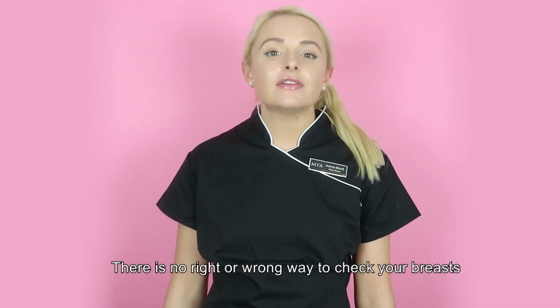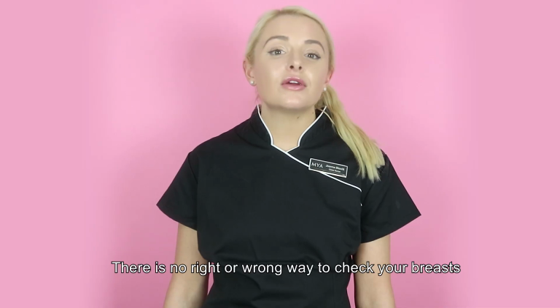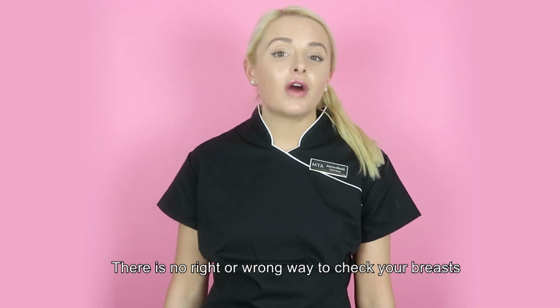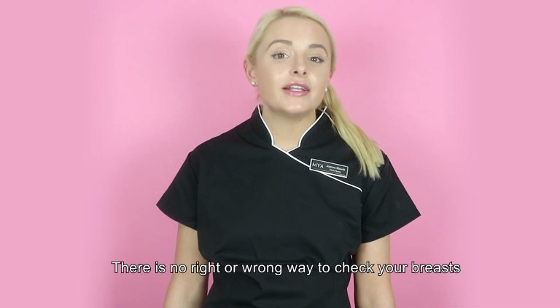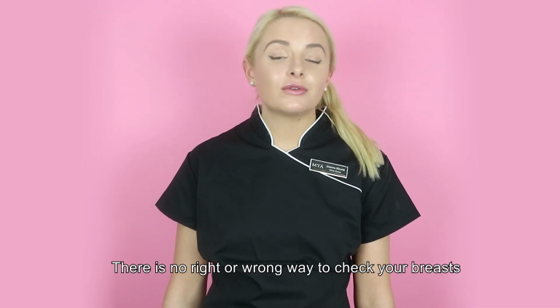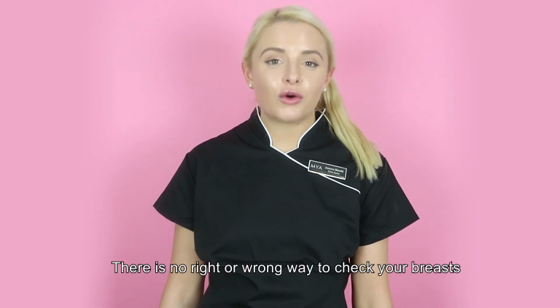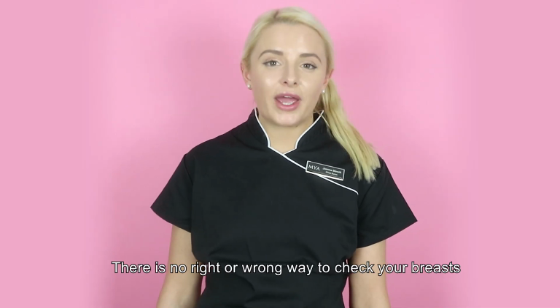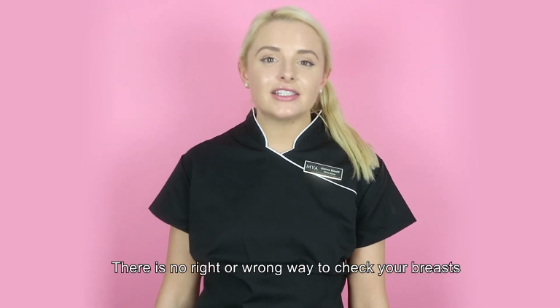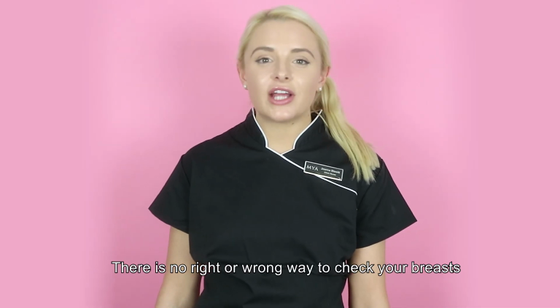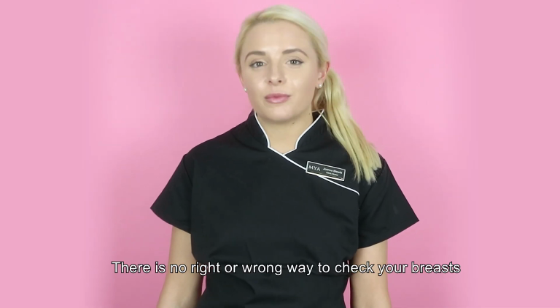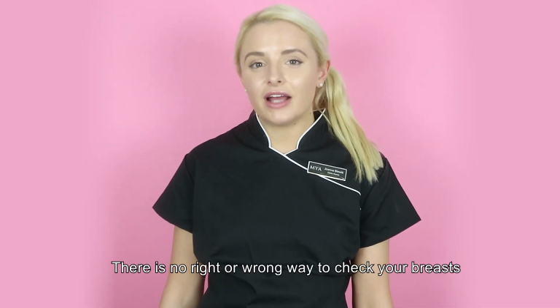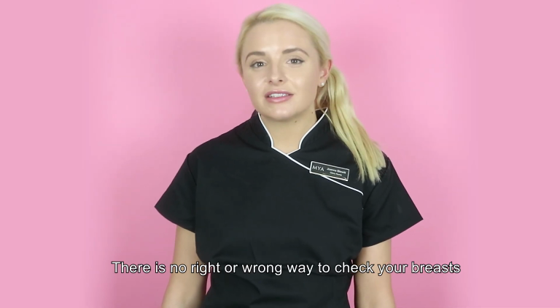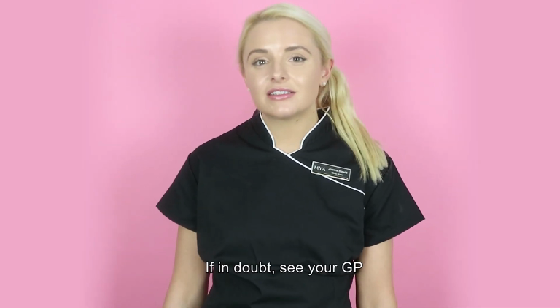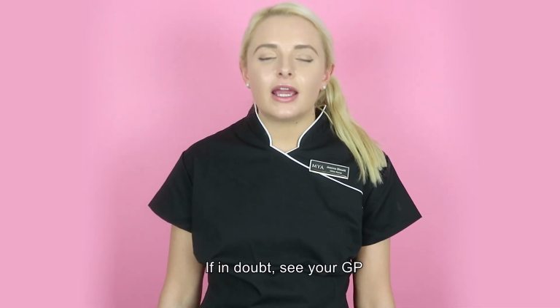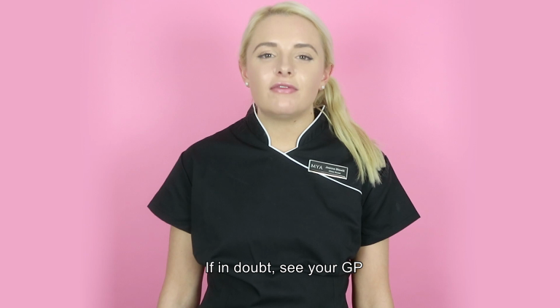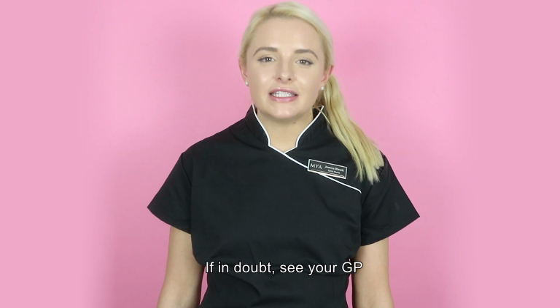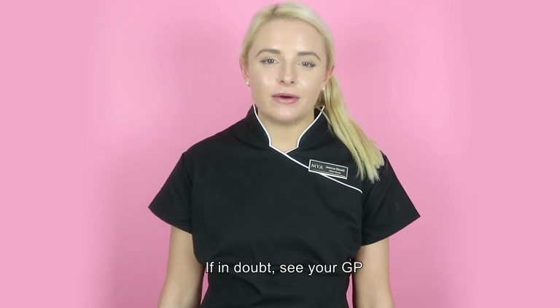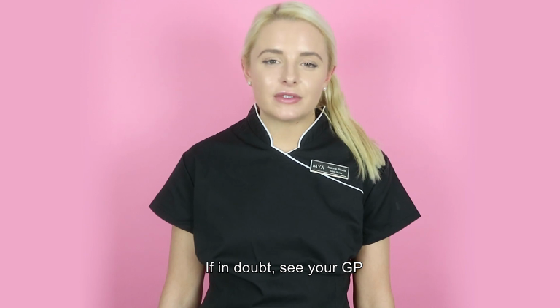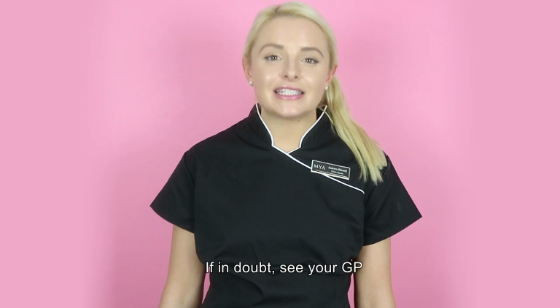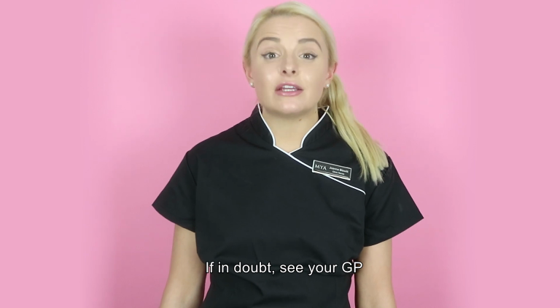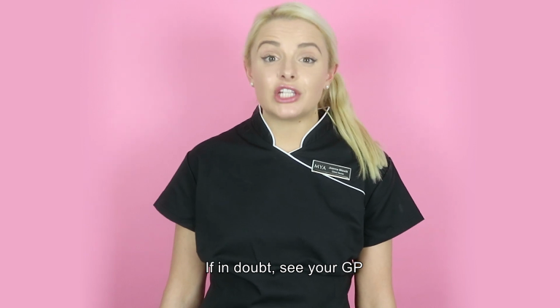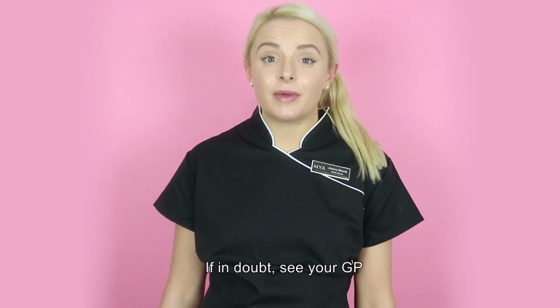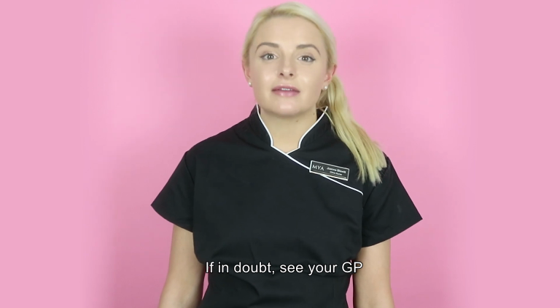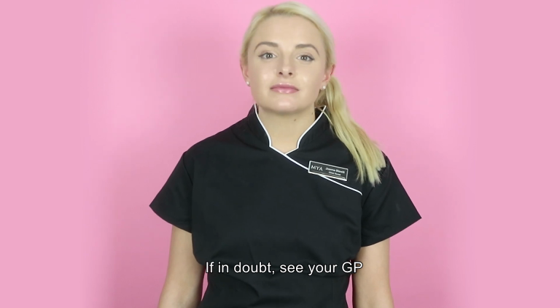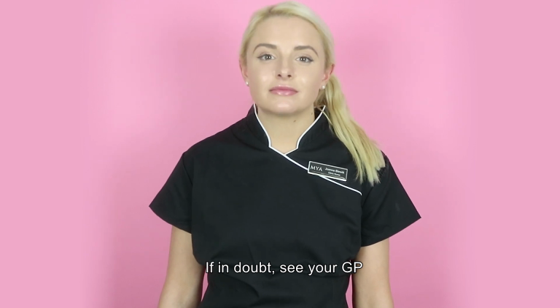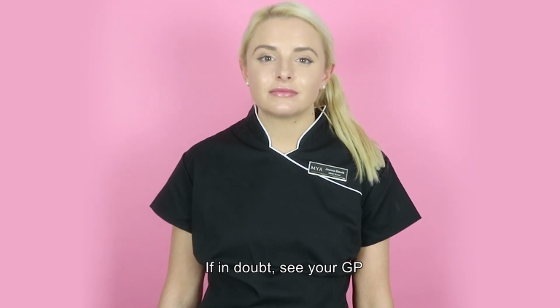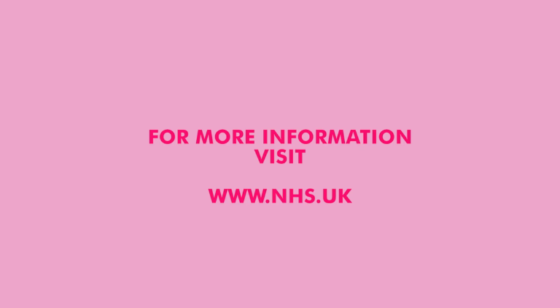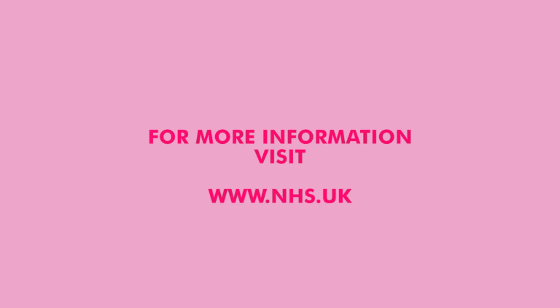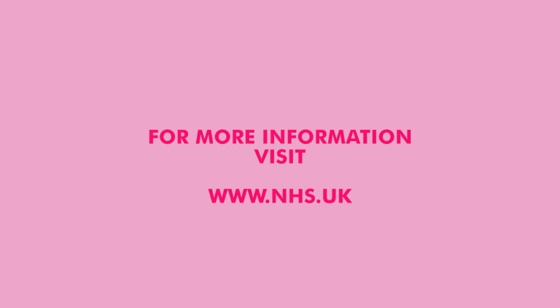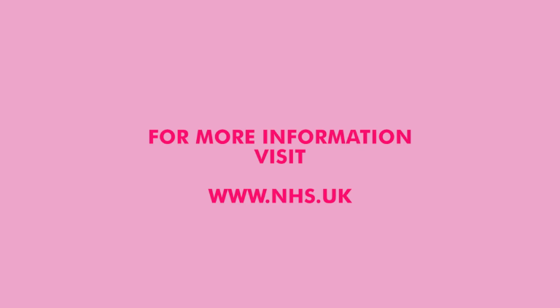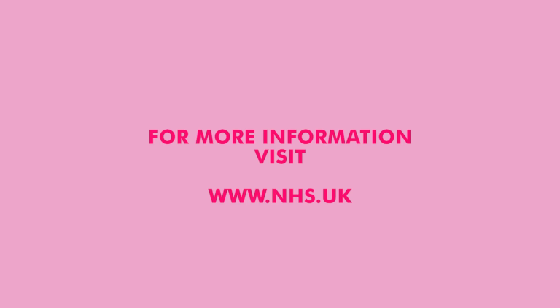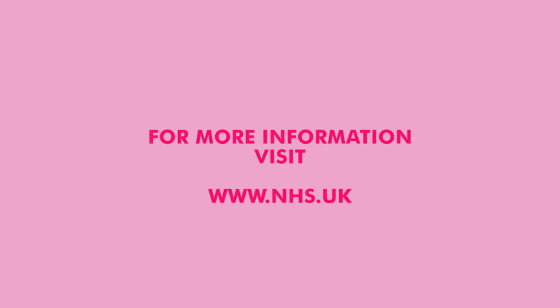There is no right or wrong way to check your breasts. If in doubt, see your GP.